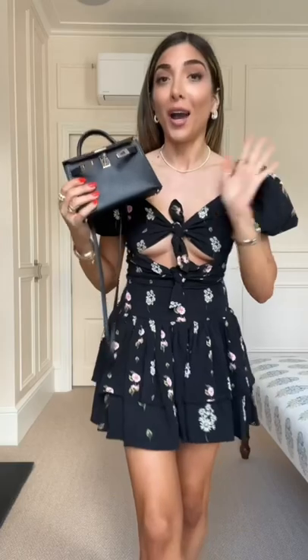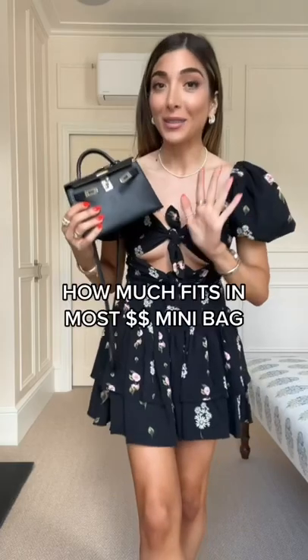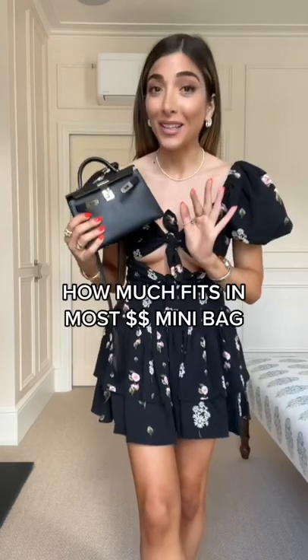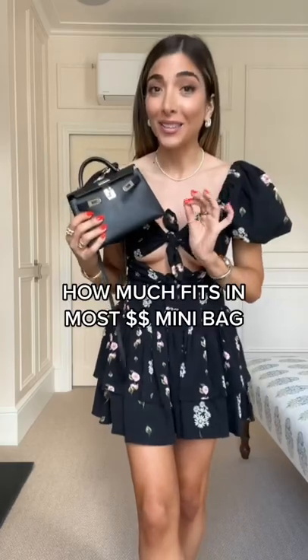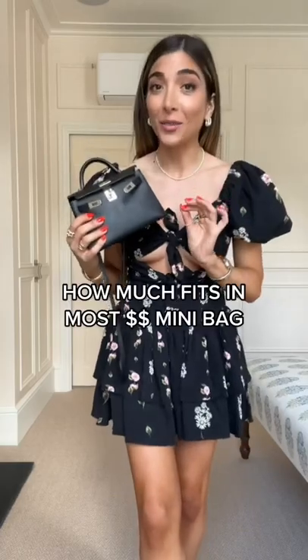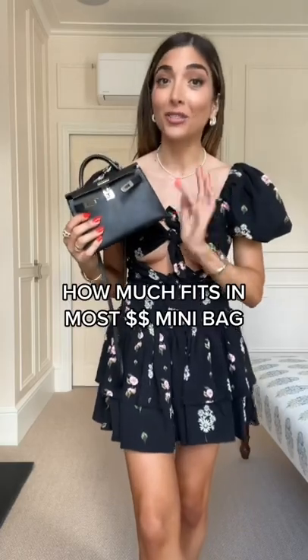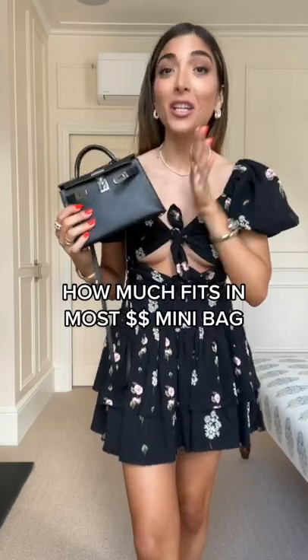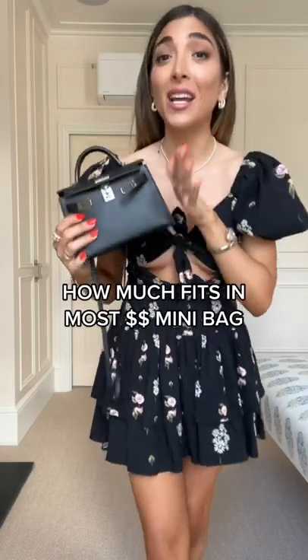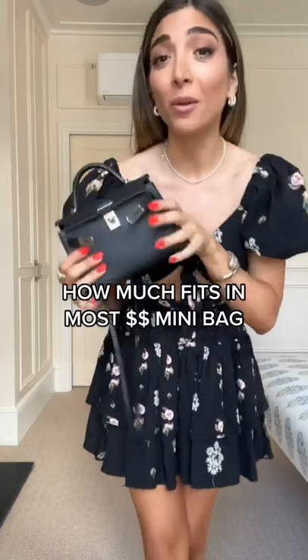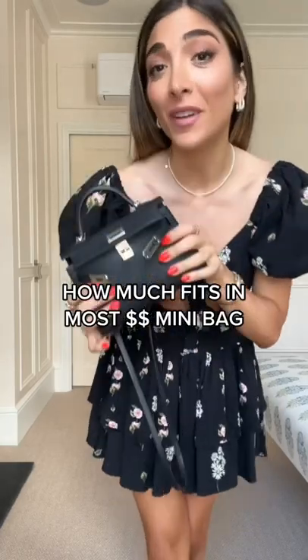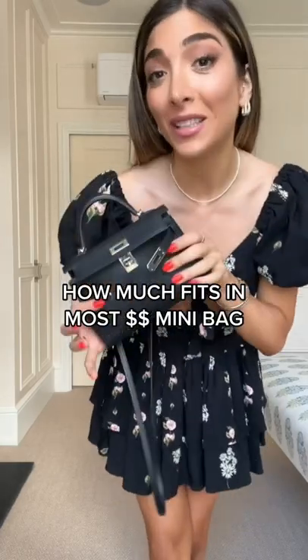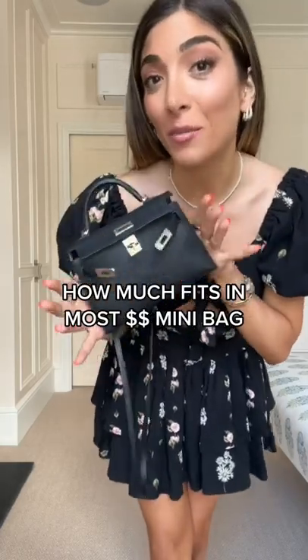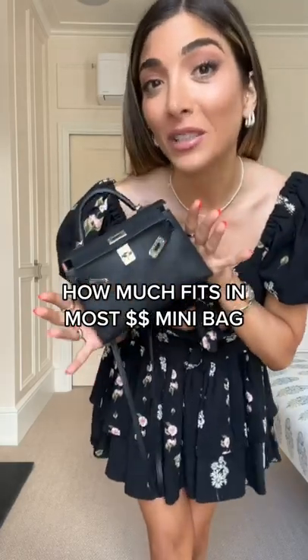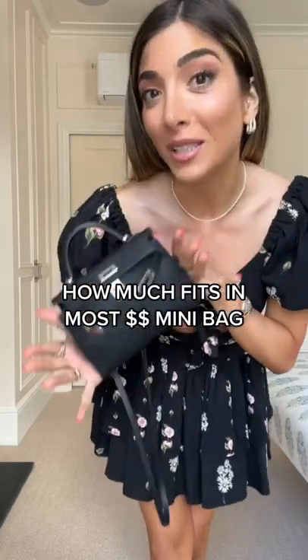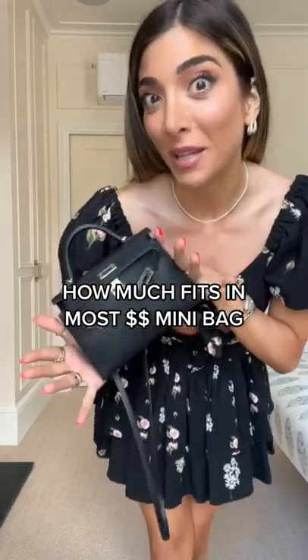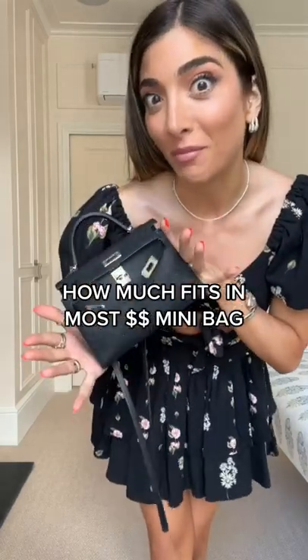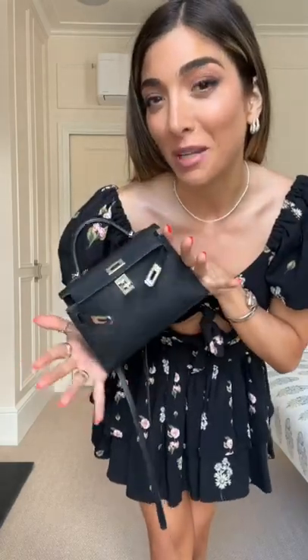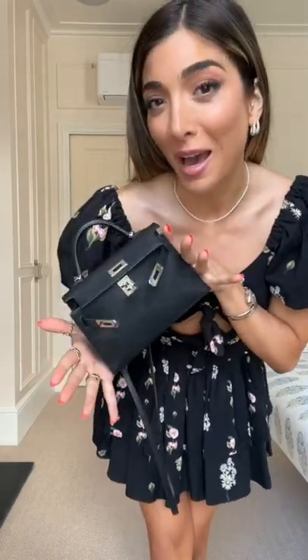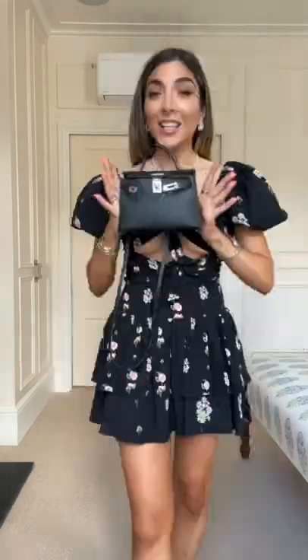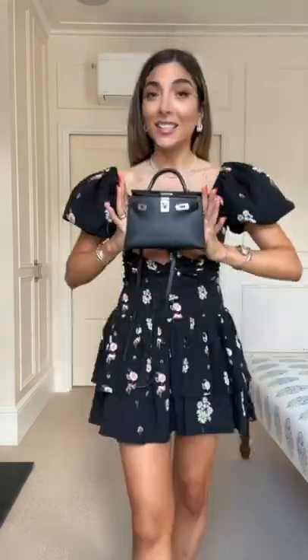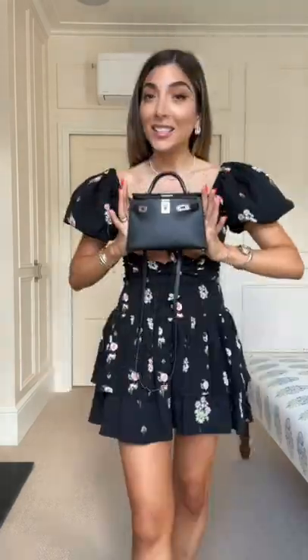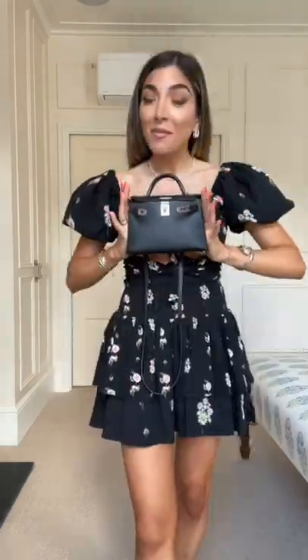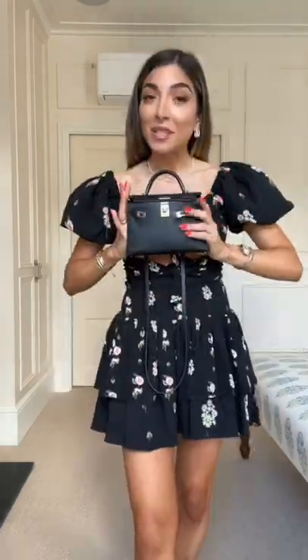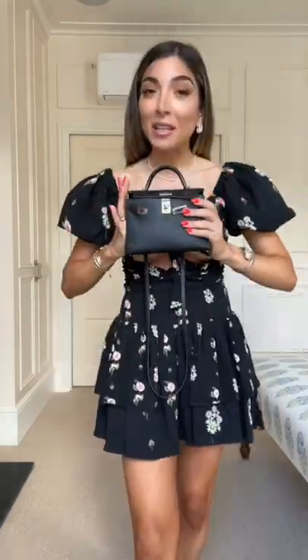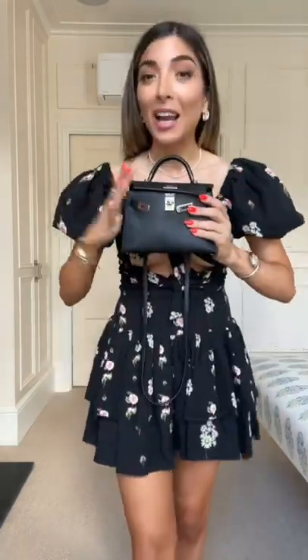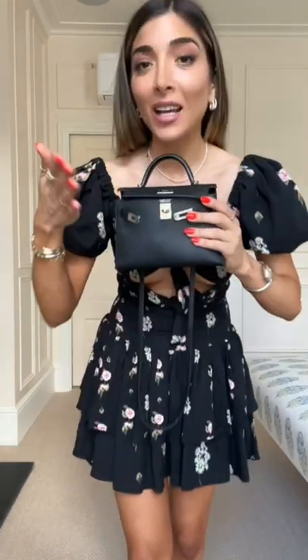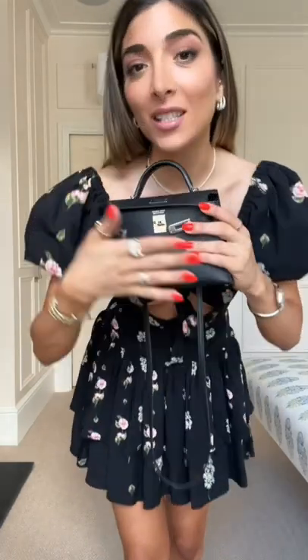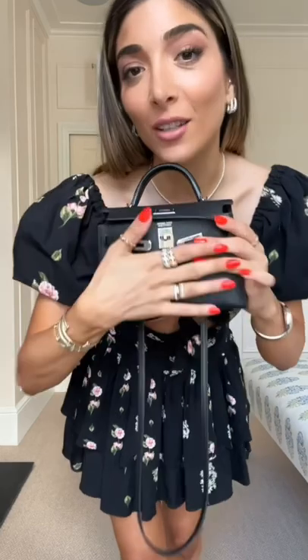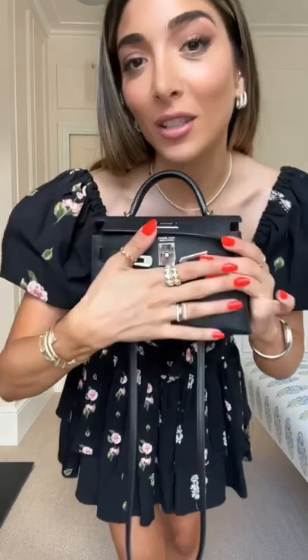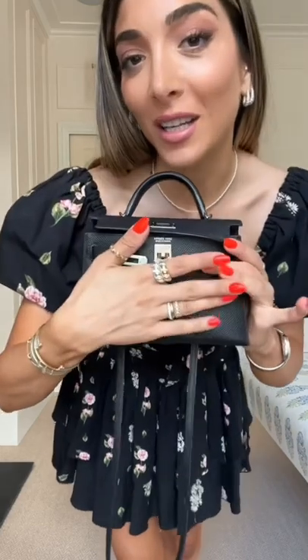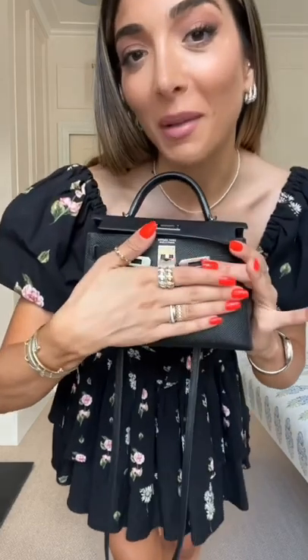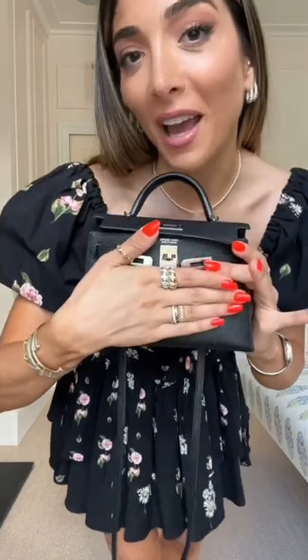I always get asked this question — here's what fits in the most expensive mini bag. This is the Hermes Mini Kelly, it's literally the size of my hand.